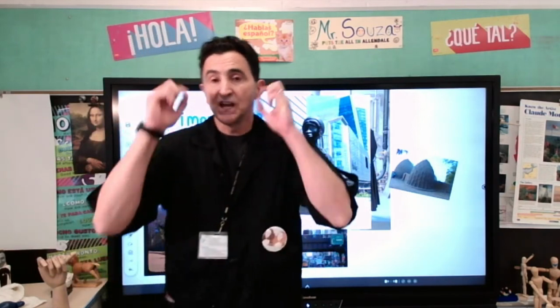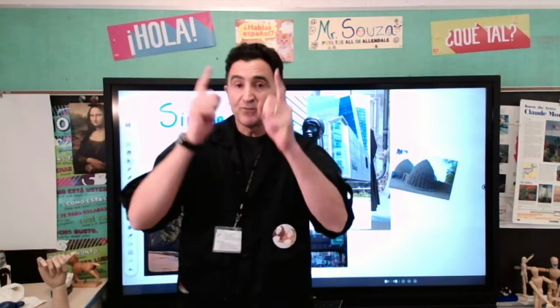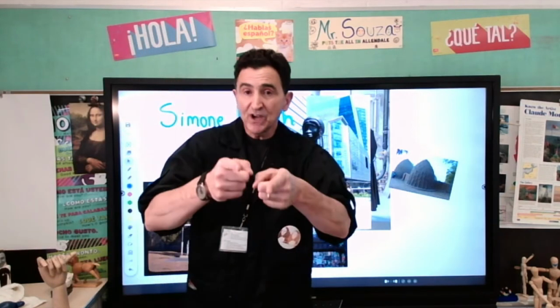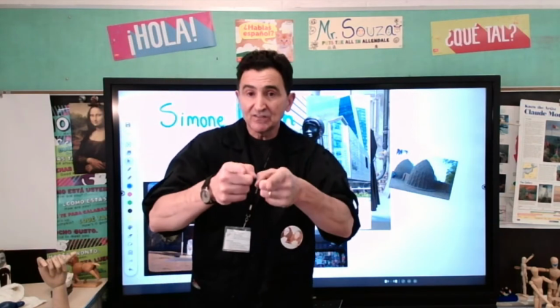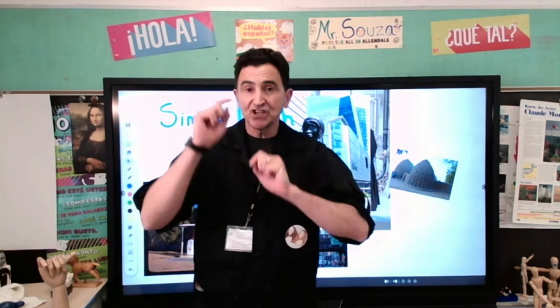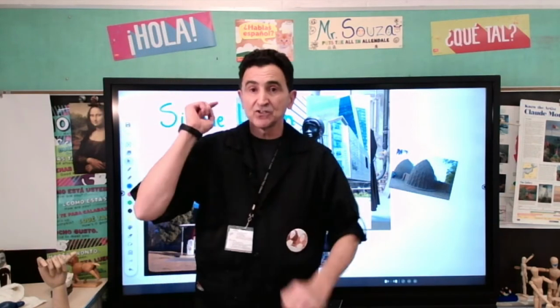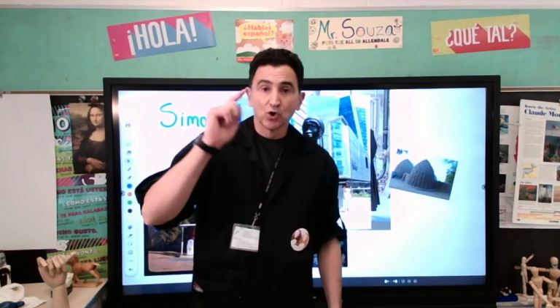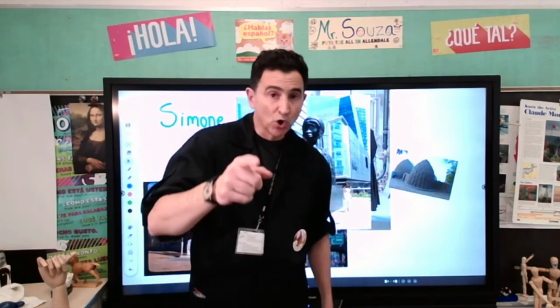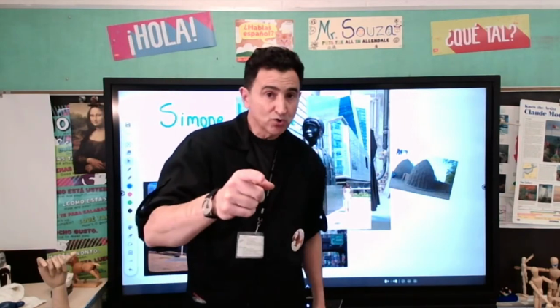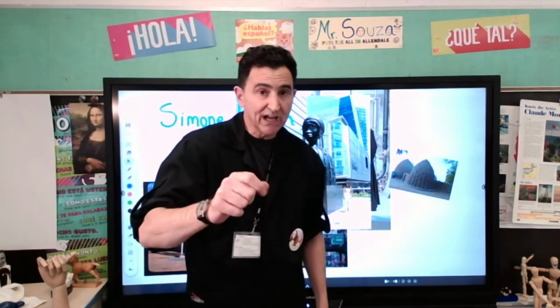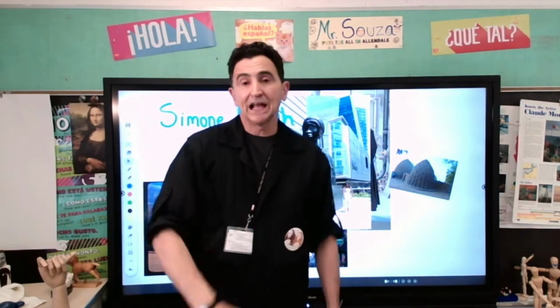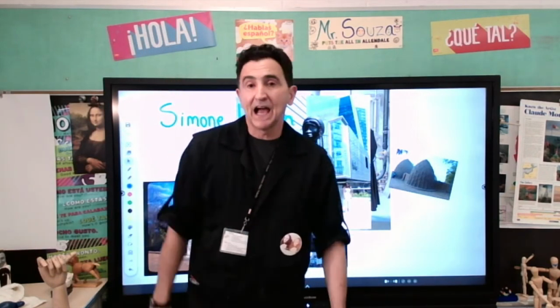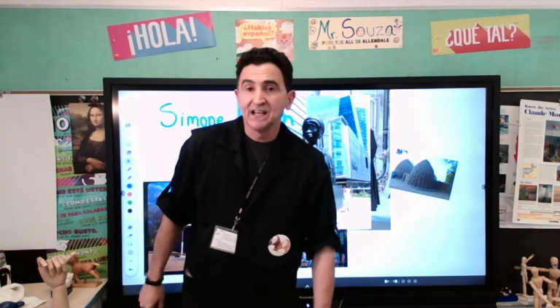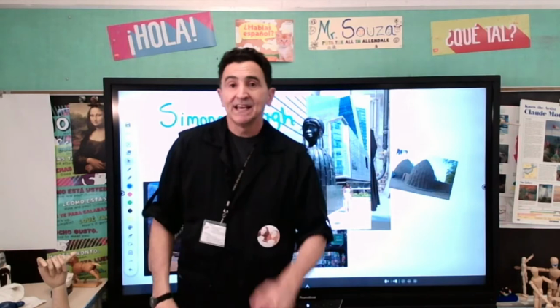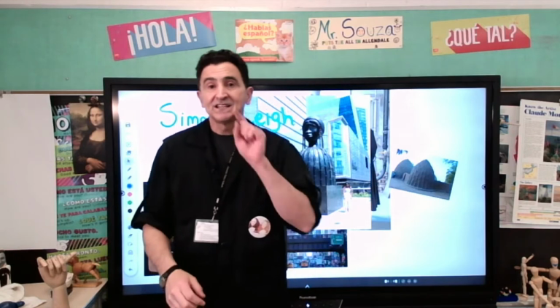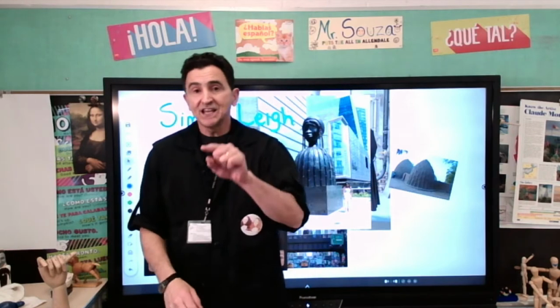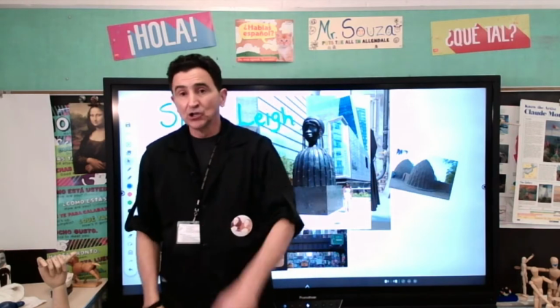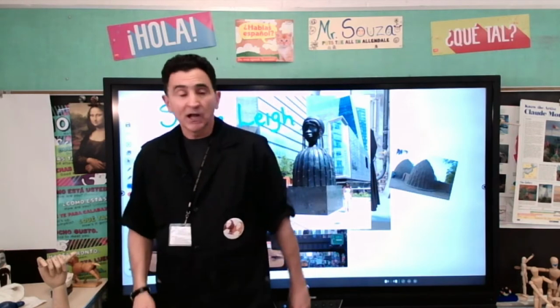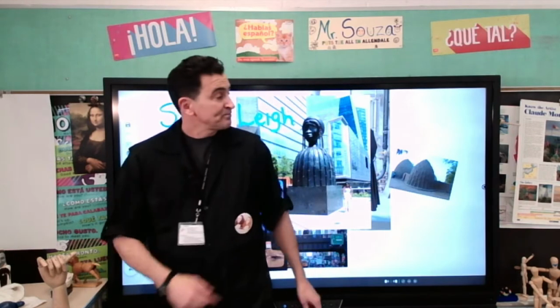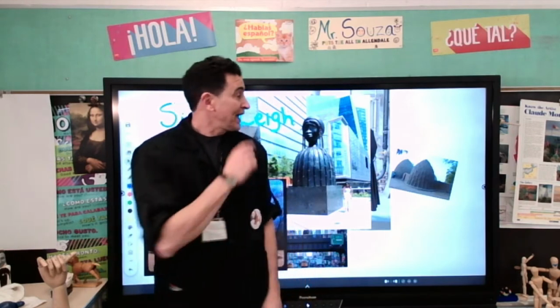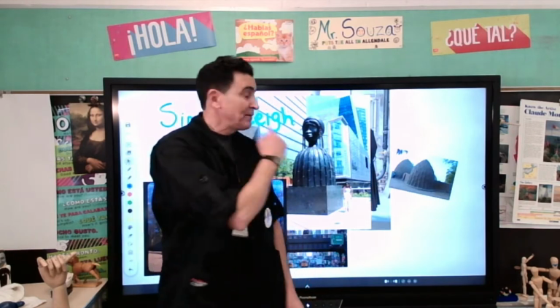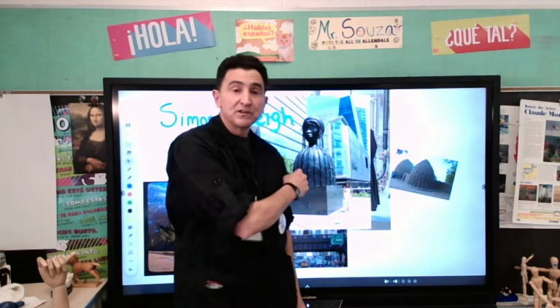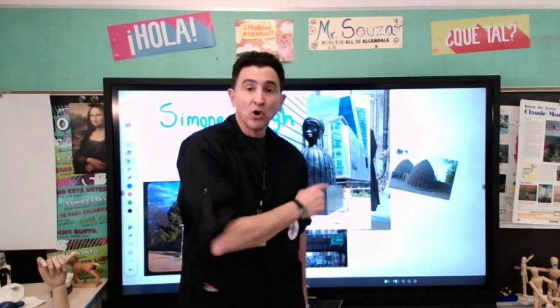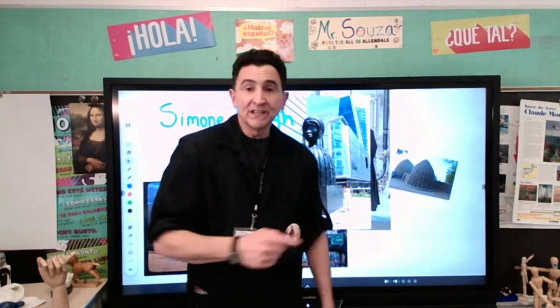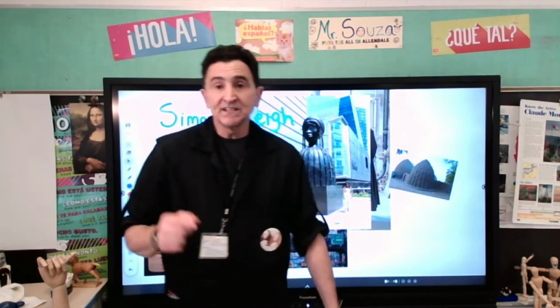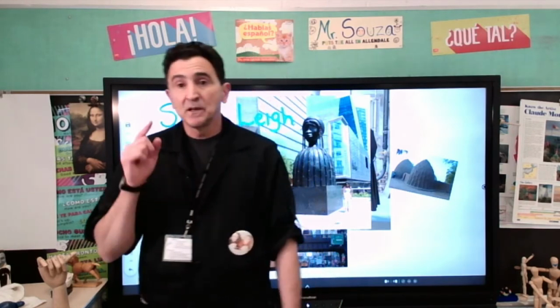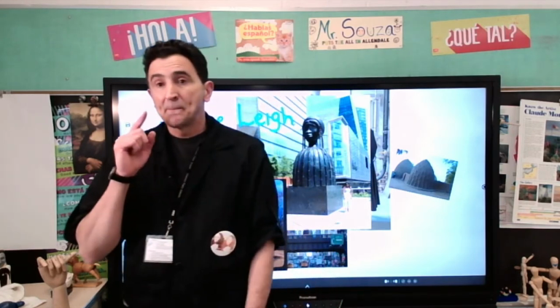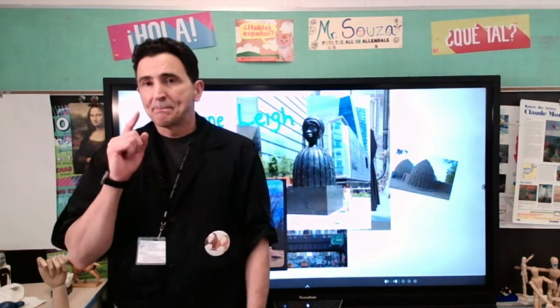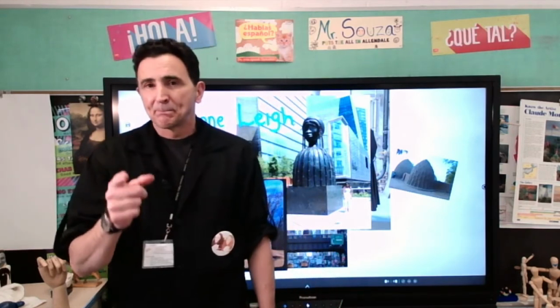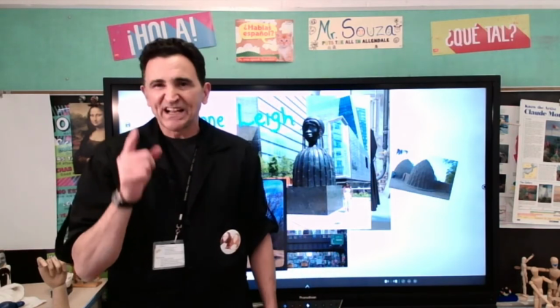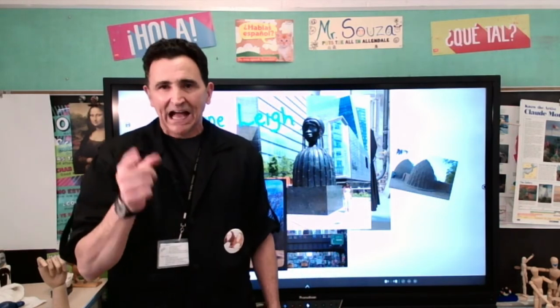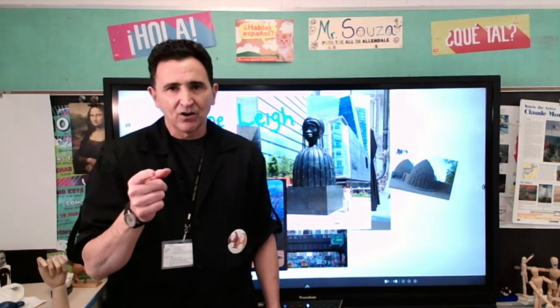So her sculpture is amazing. If you have a chance, go to the High Line and take a look at Simone Lee's Brick House.